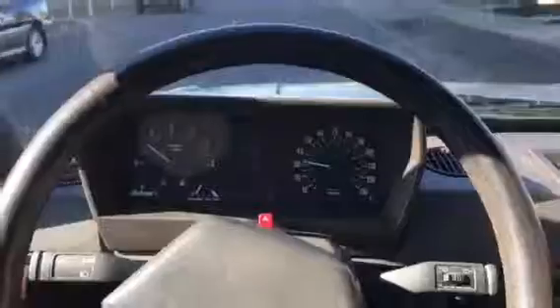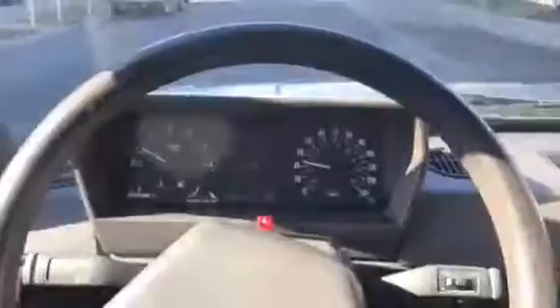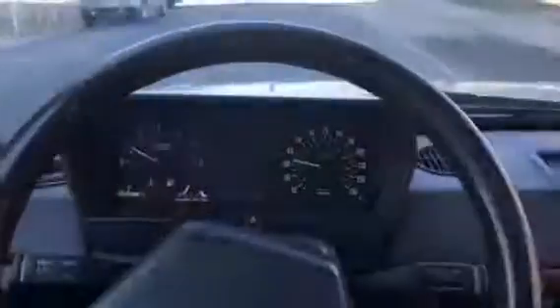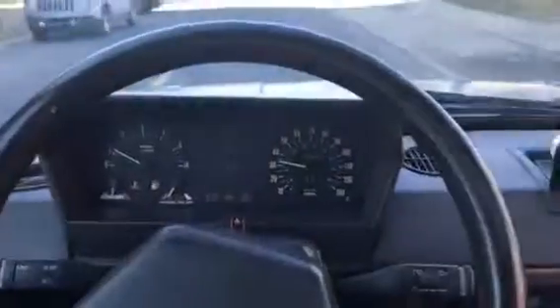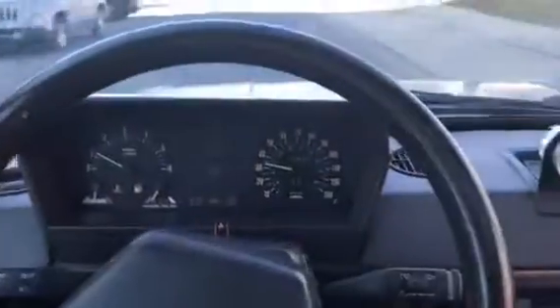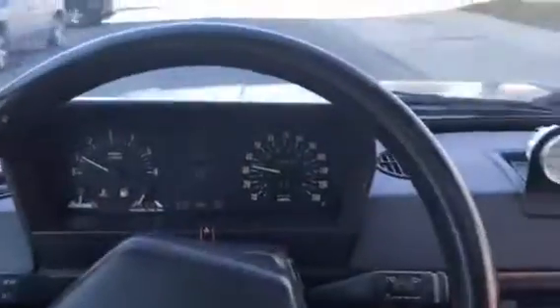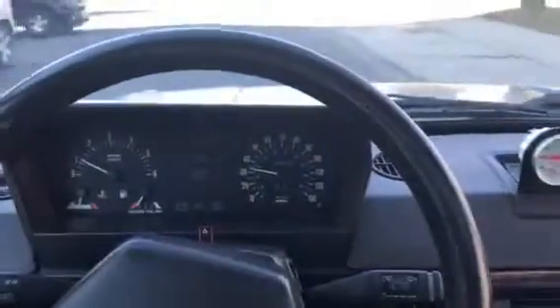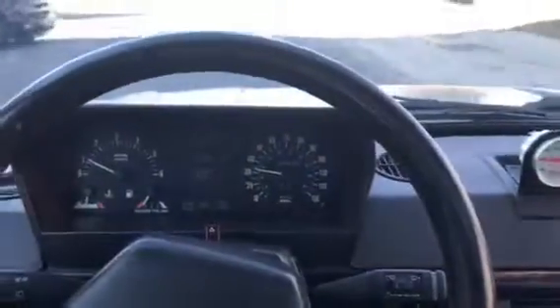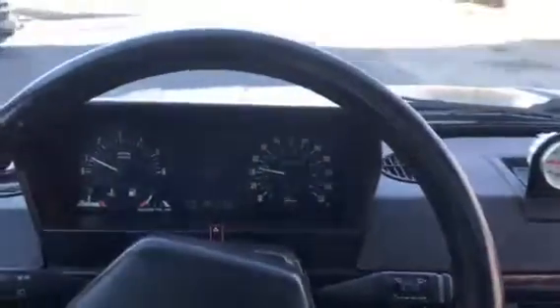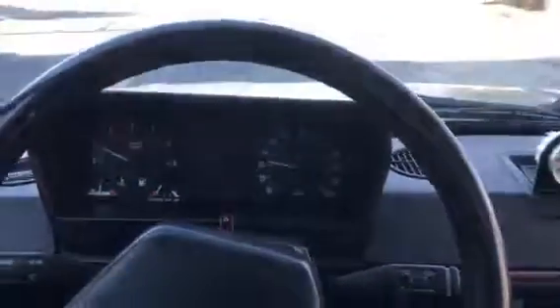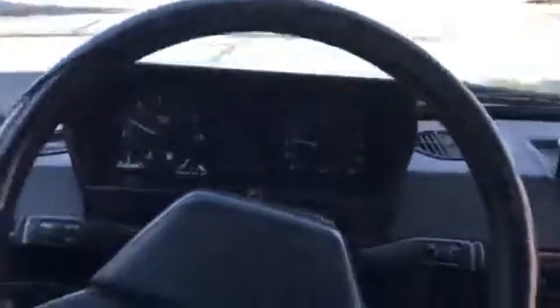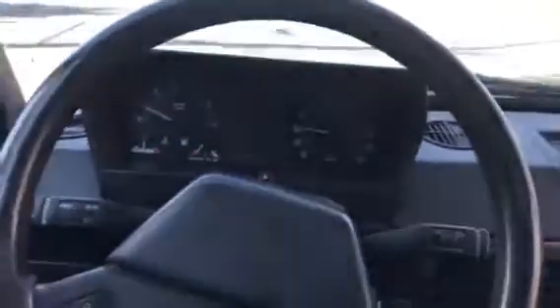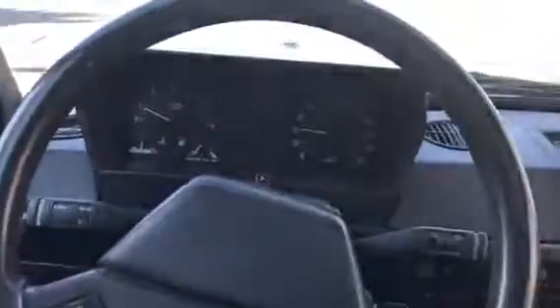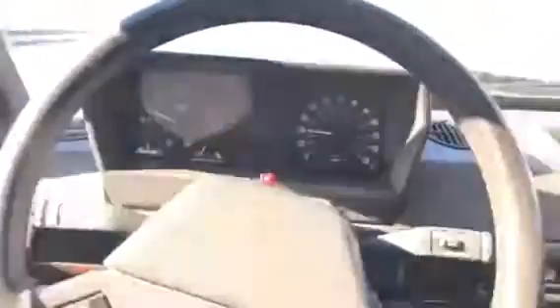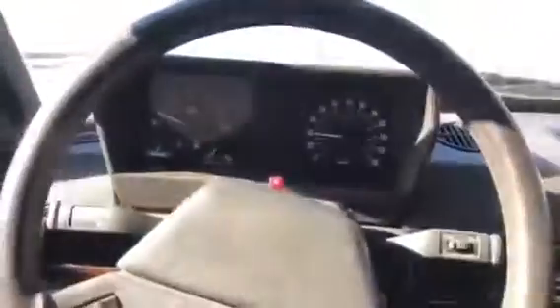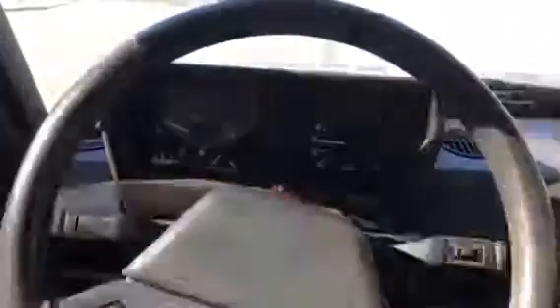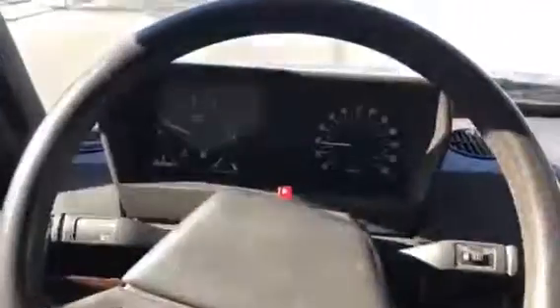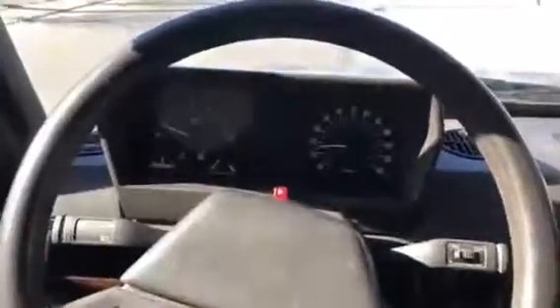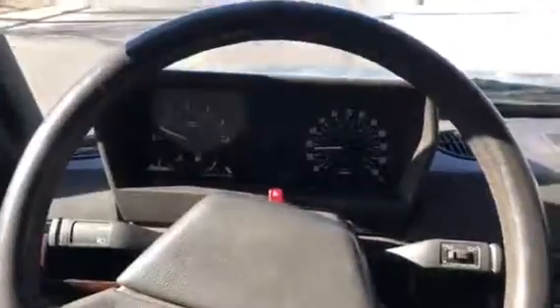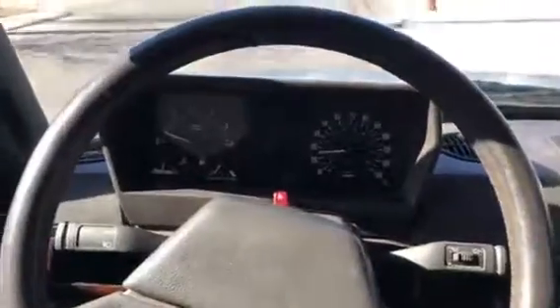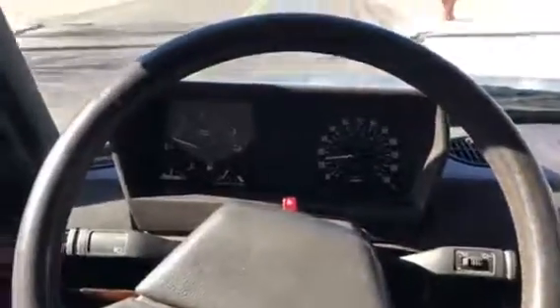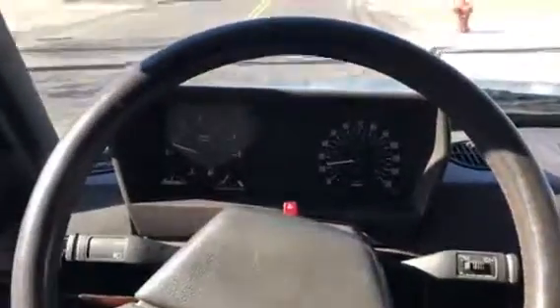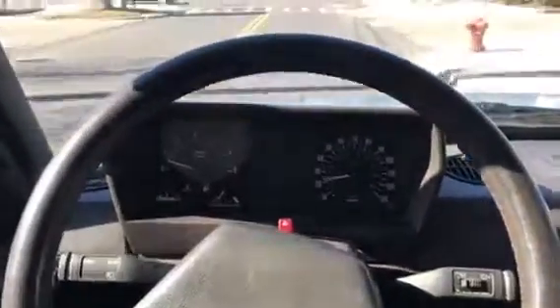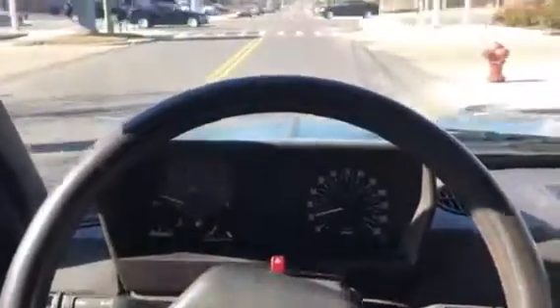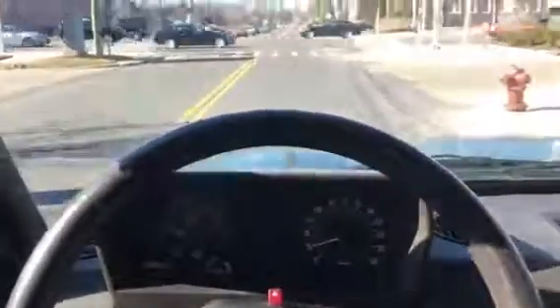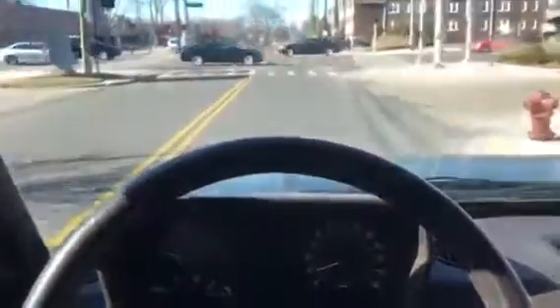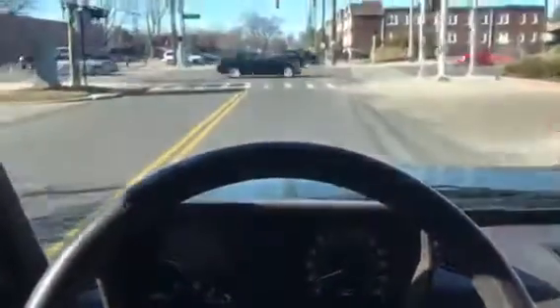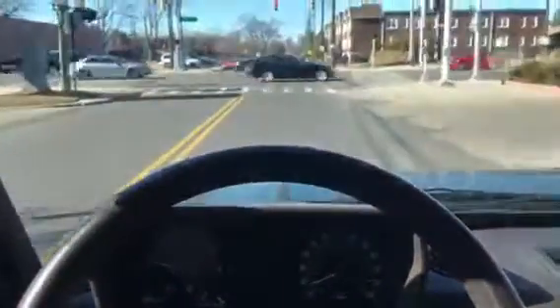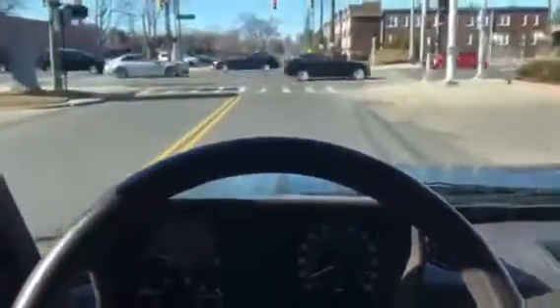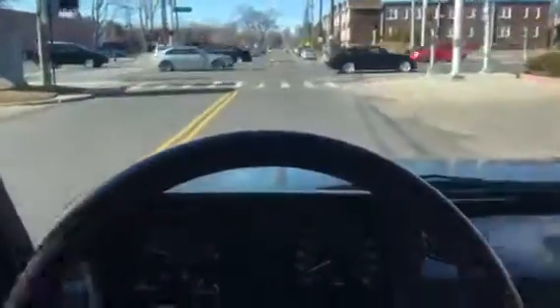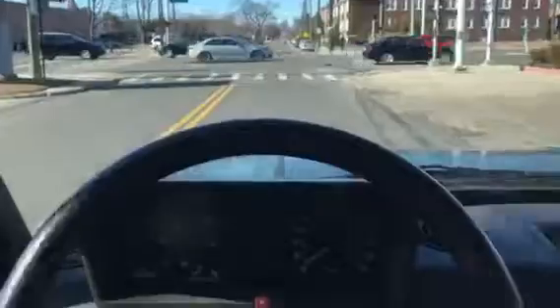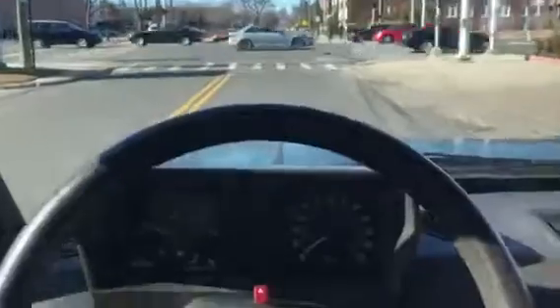Testing the brakes — hands off the wheel, brakes straight.